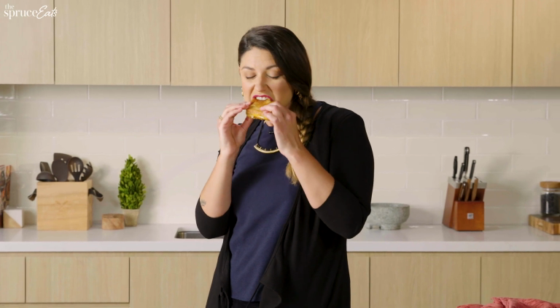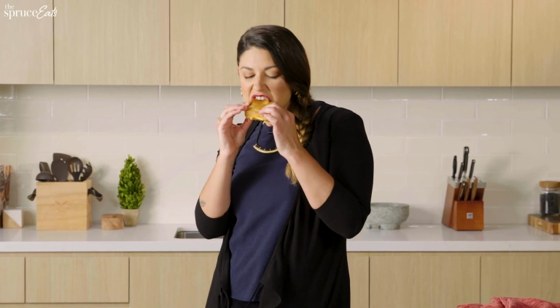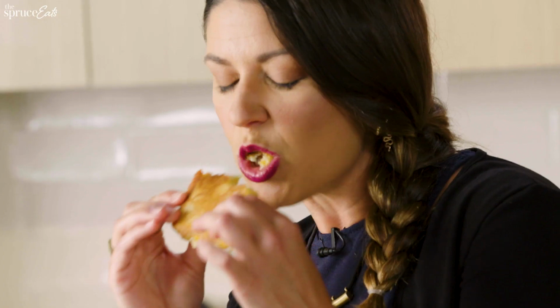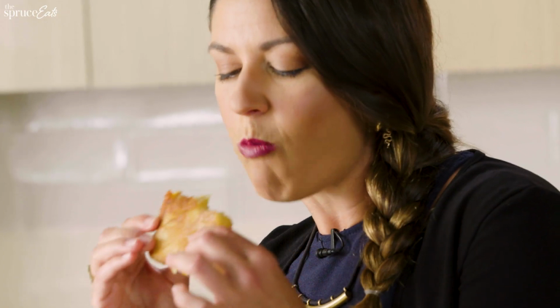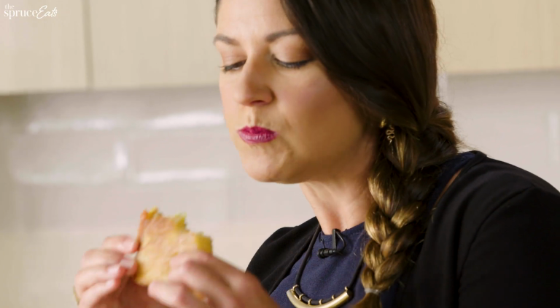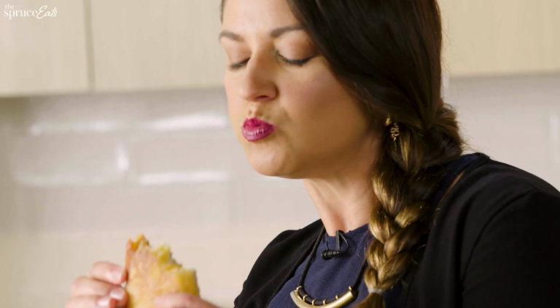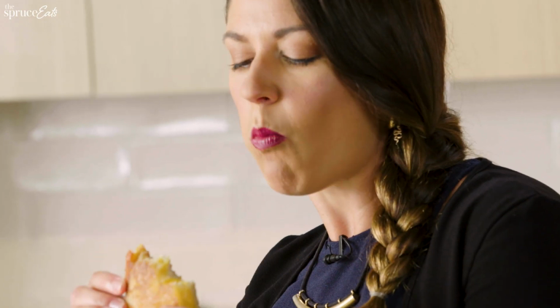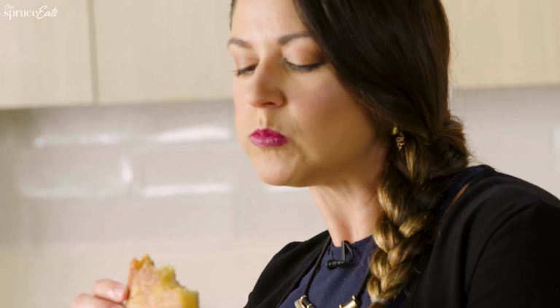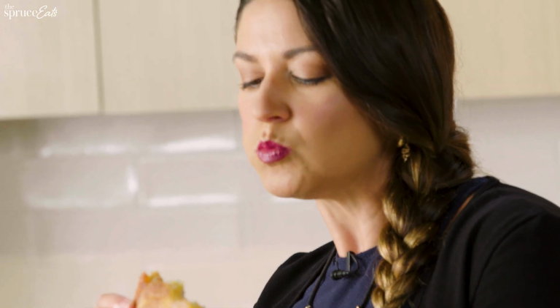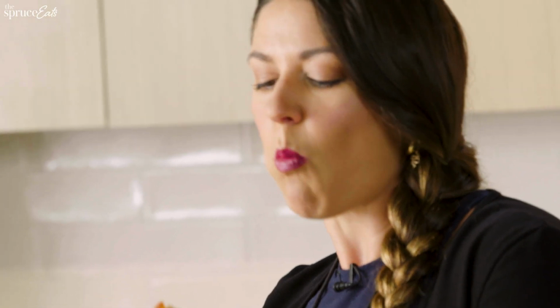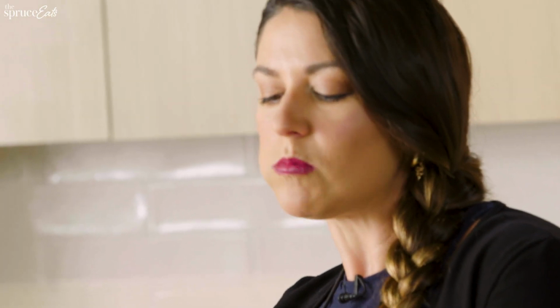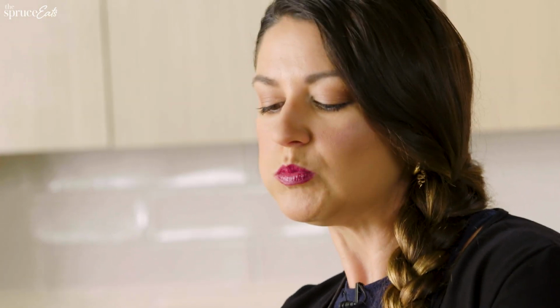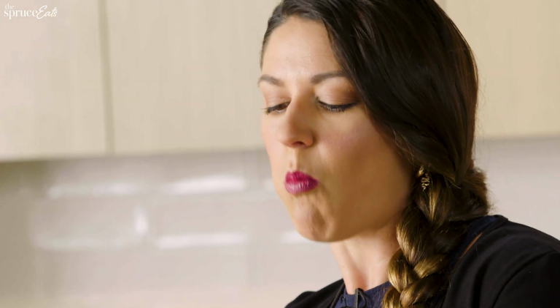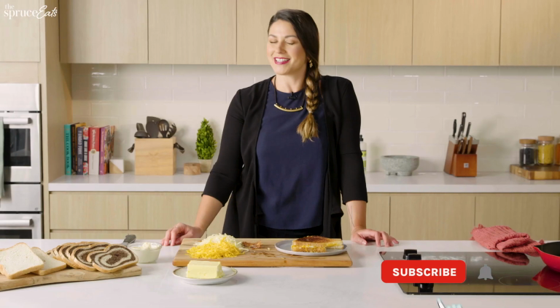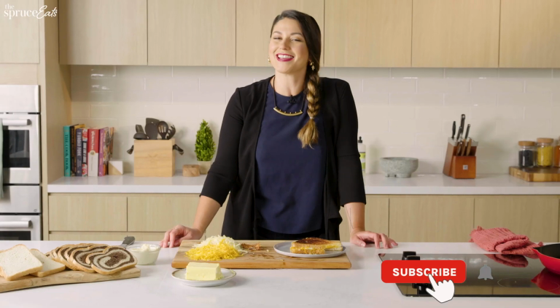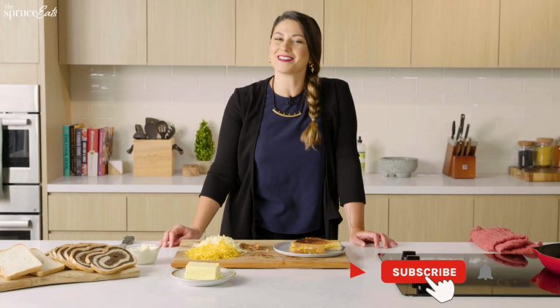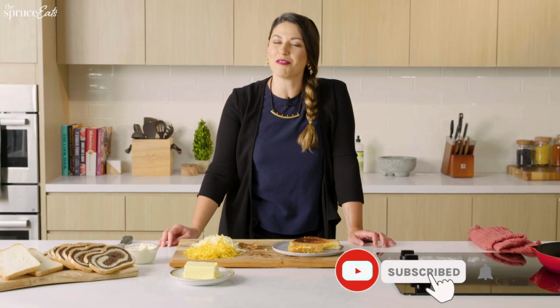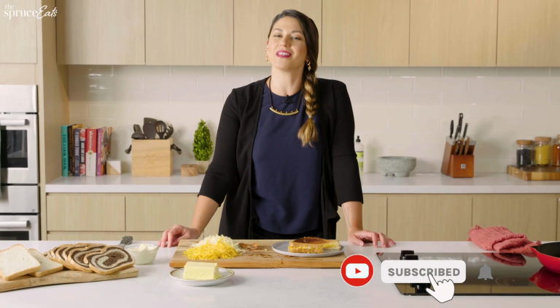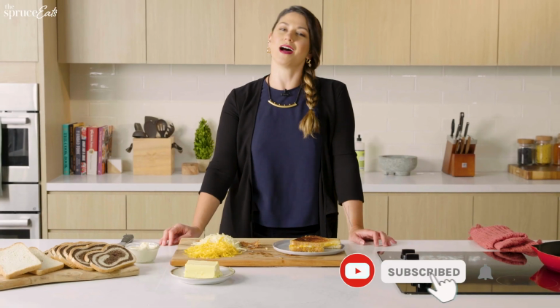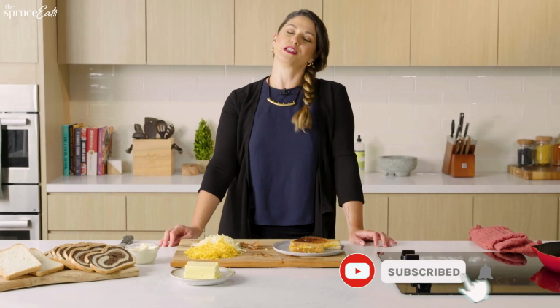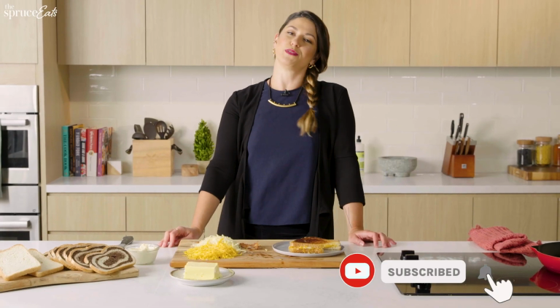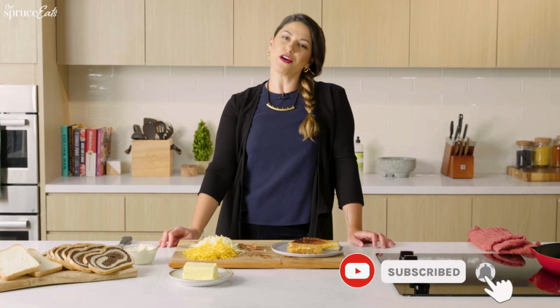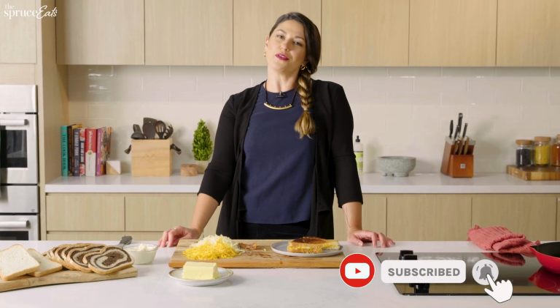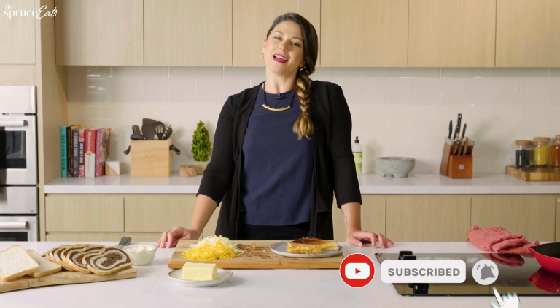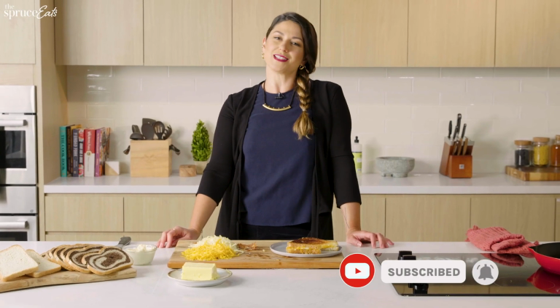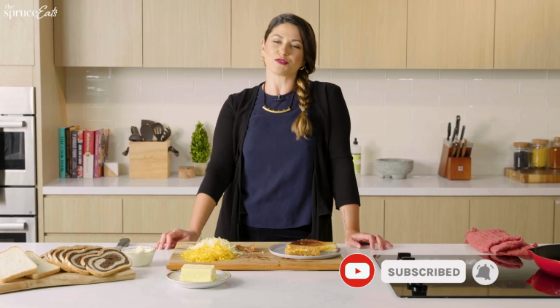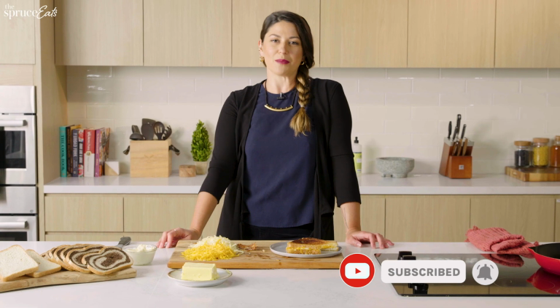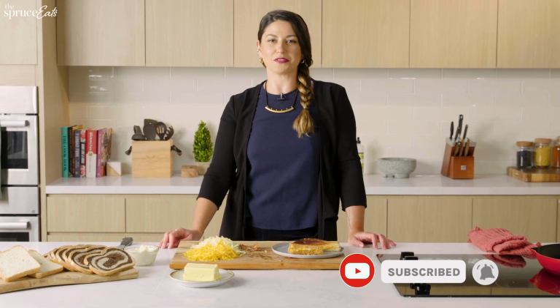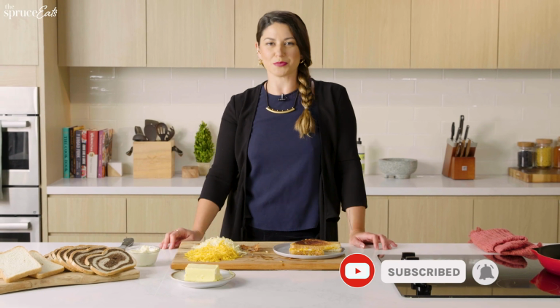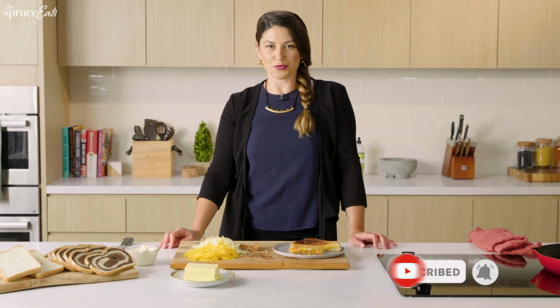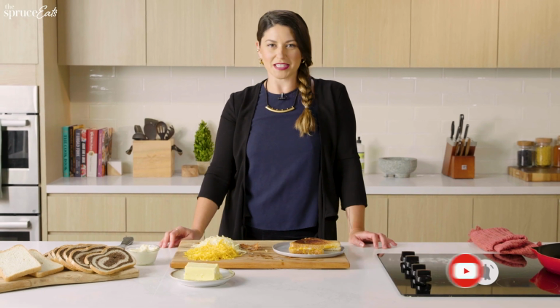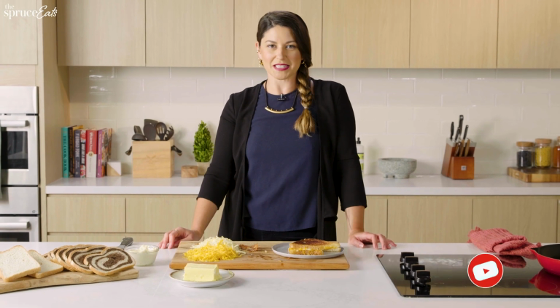Do you have strong grilled cheese feelings? Please let us know in the comments below, and subscribe to The Spruce Eats.